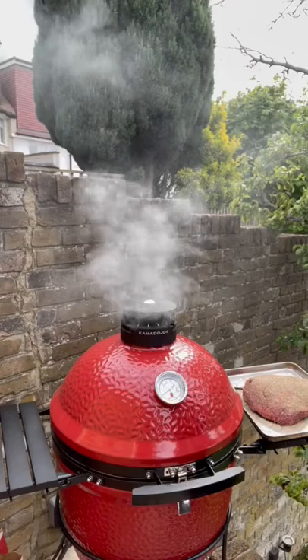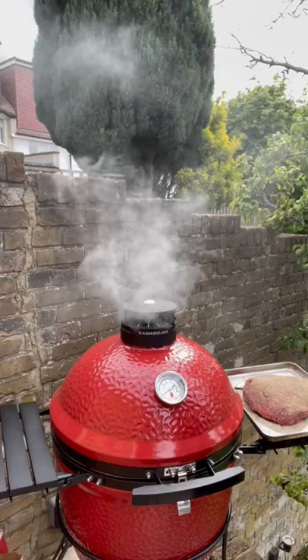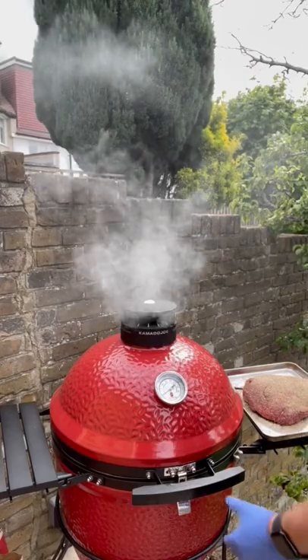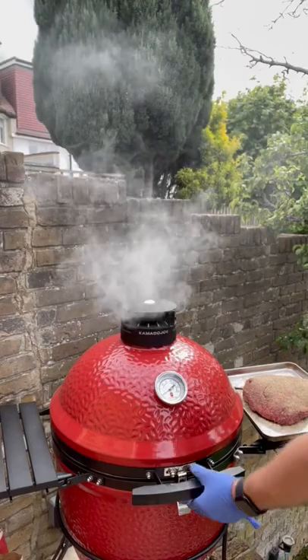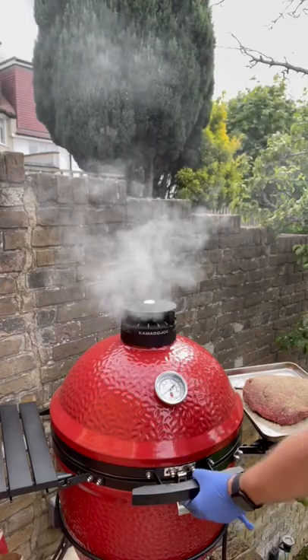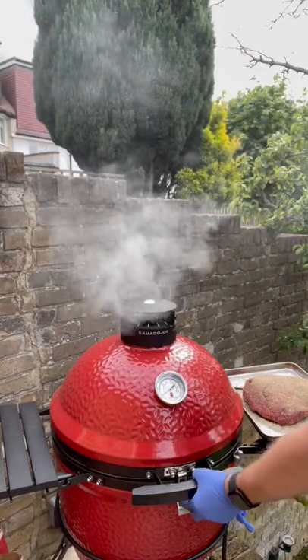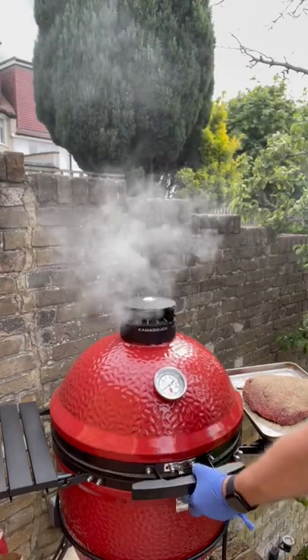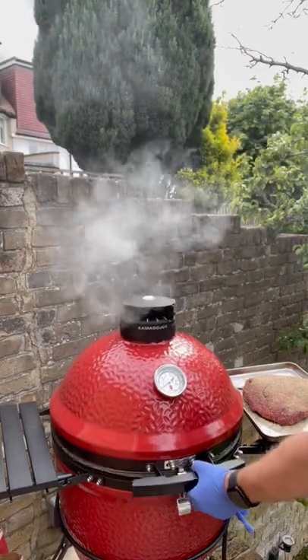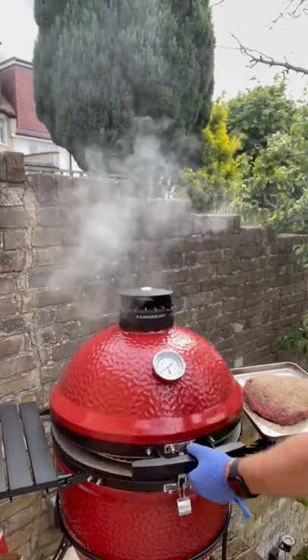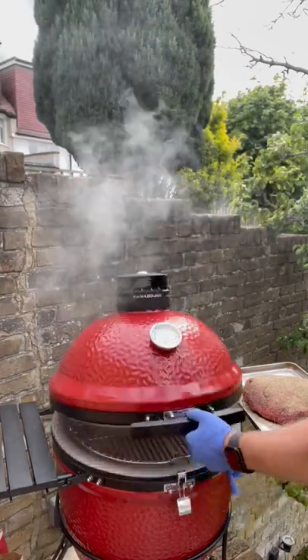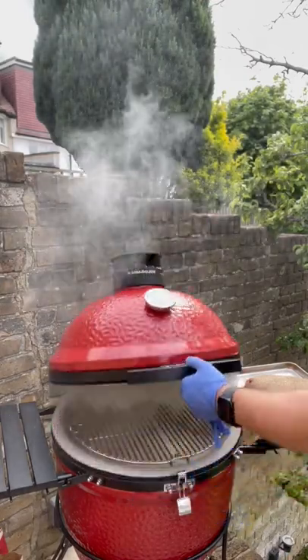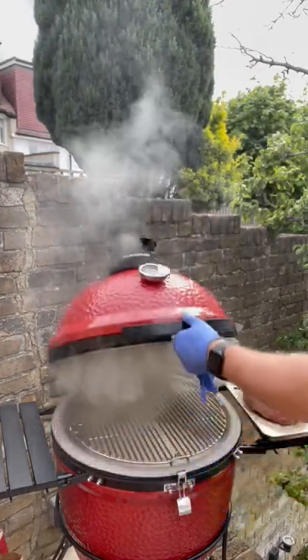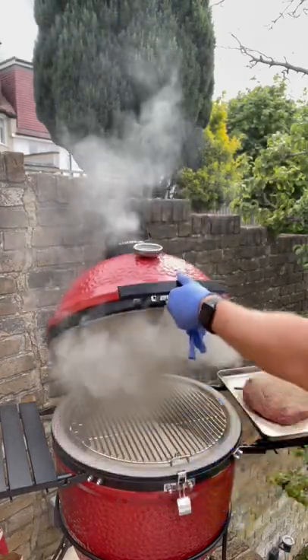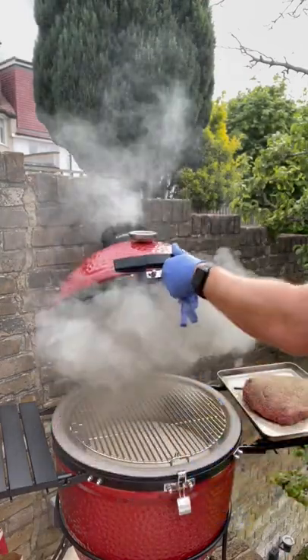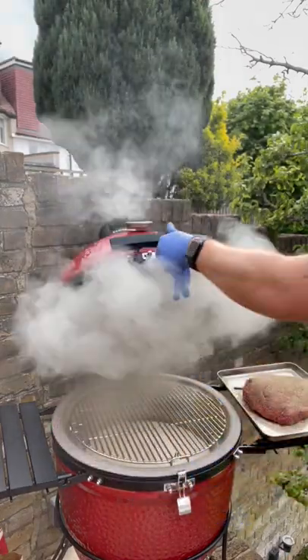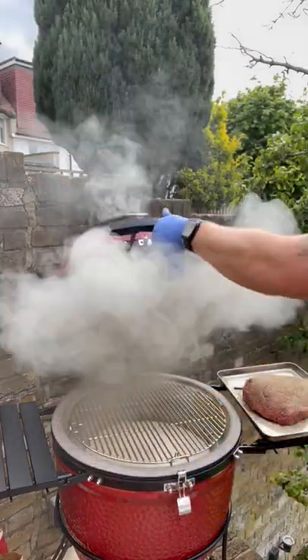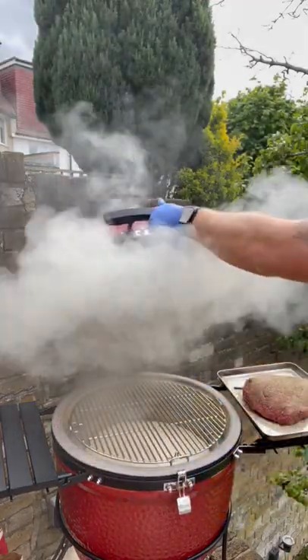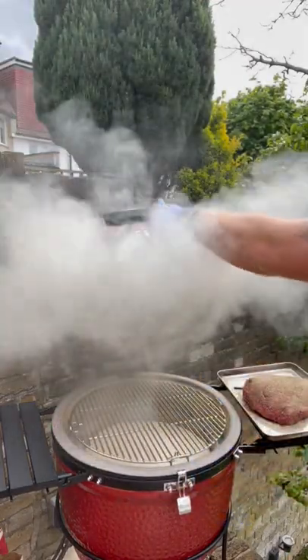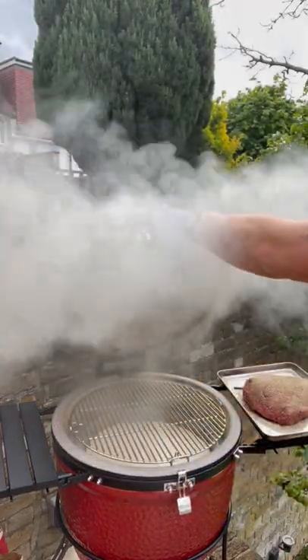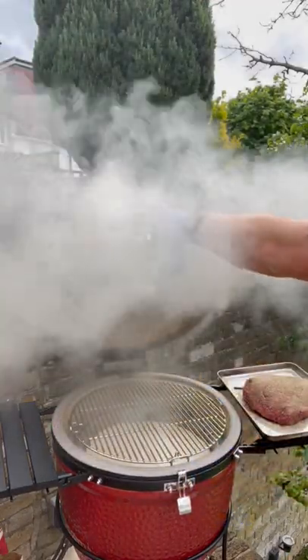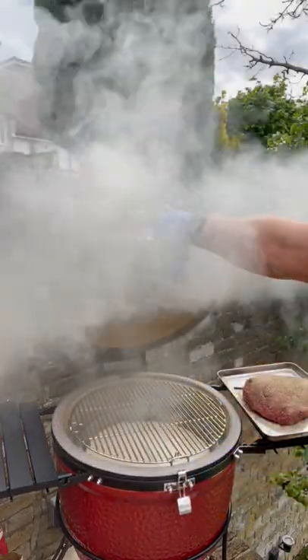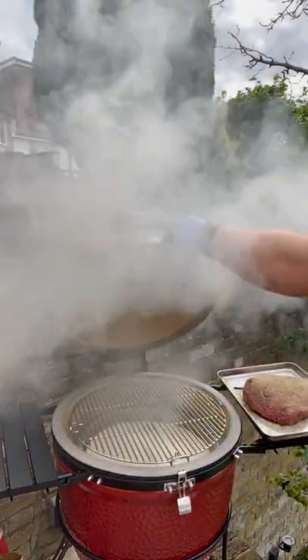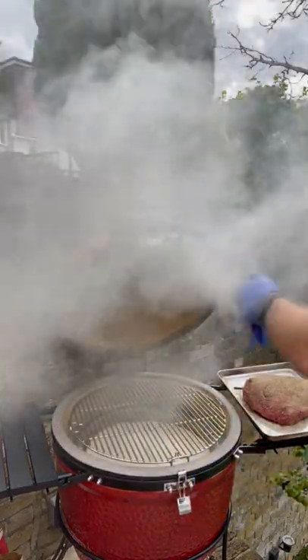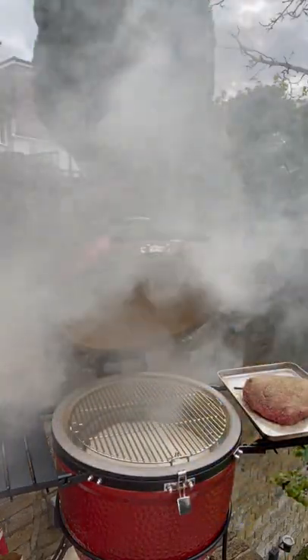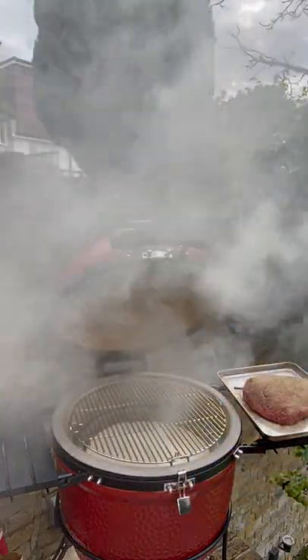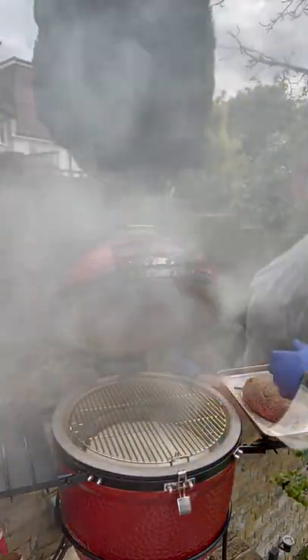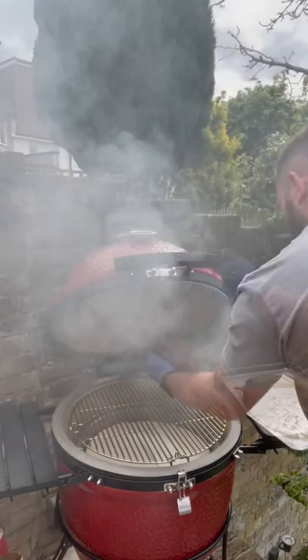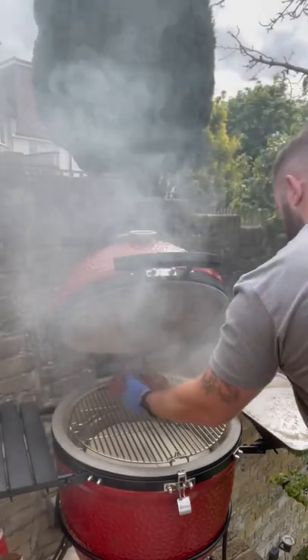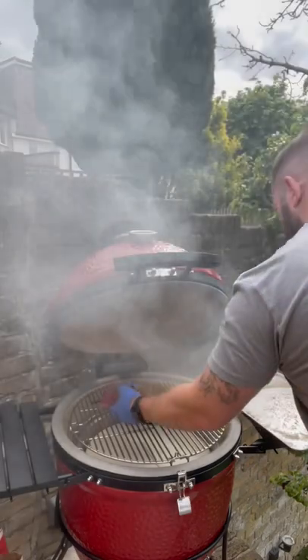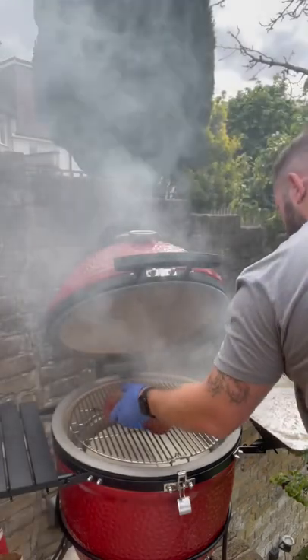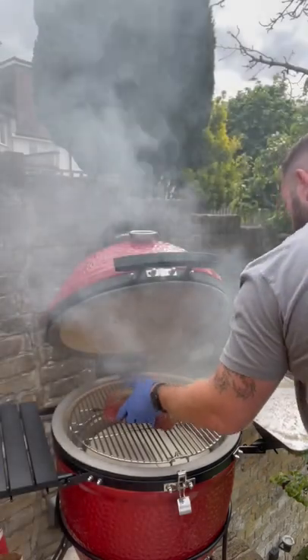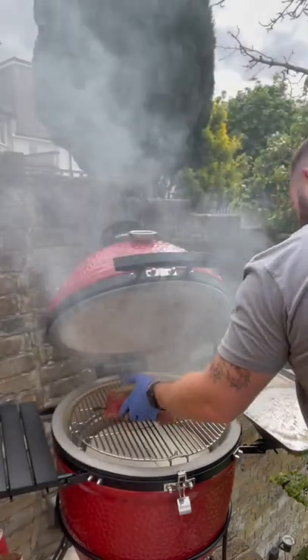Tom Hickson sent me this black label Argentinian rump heart. Look at this — amazing.